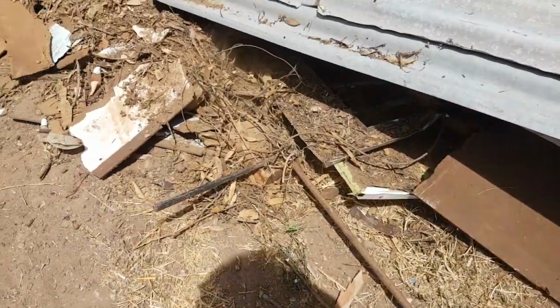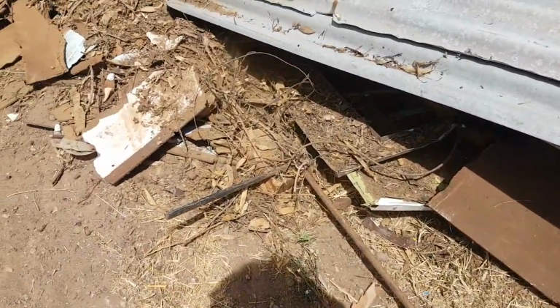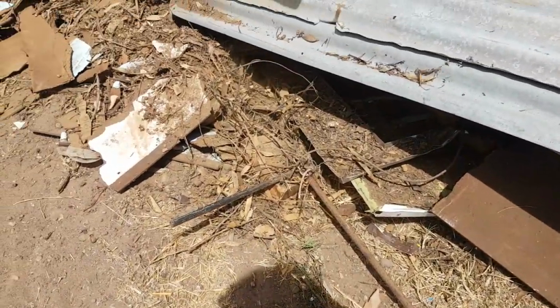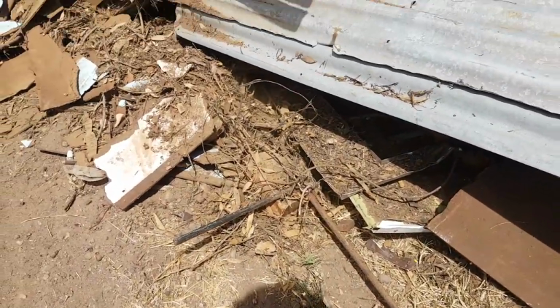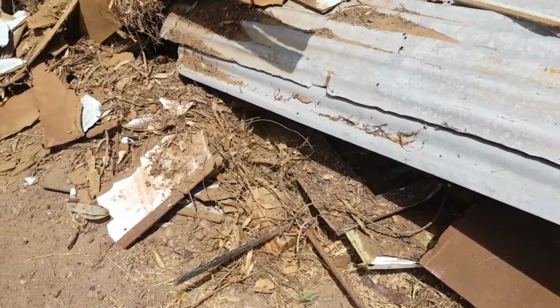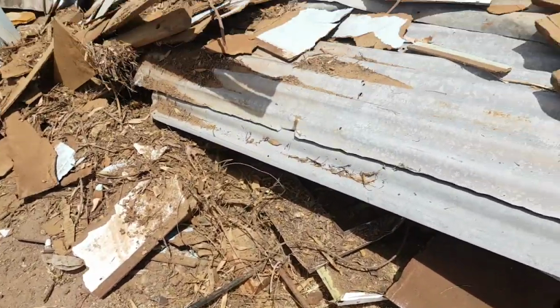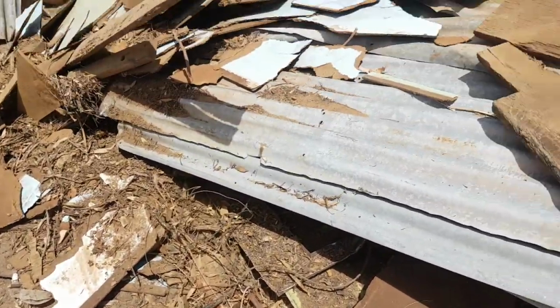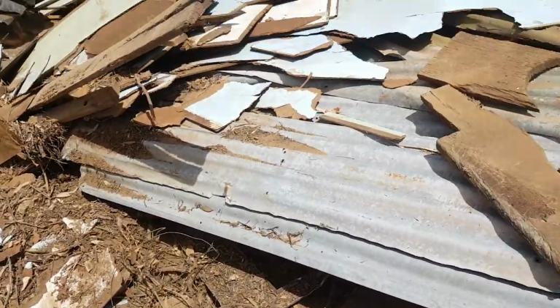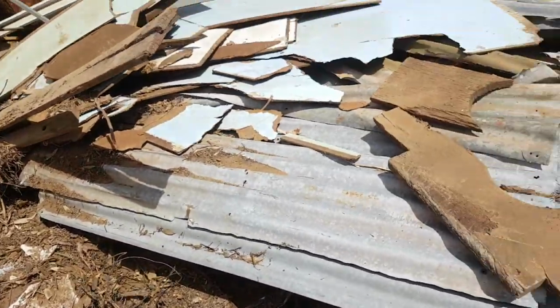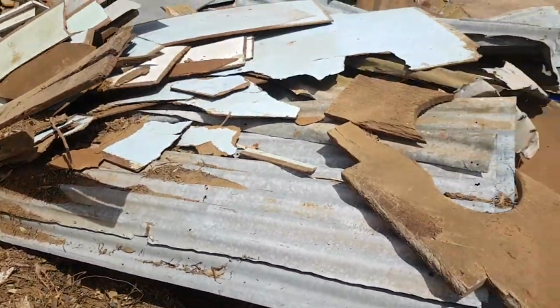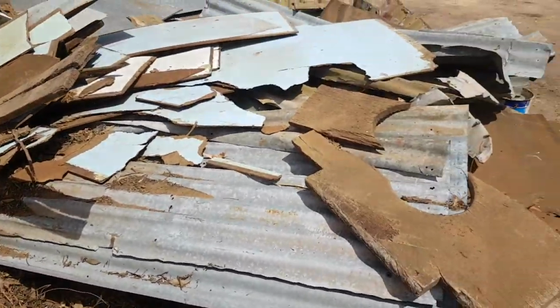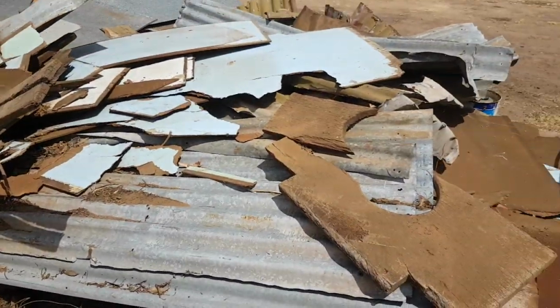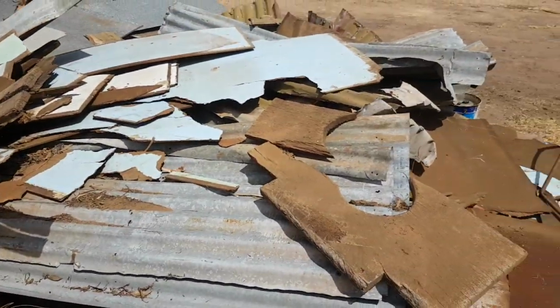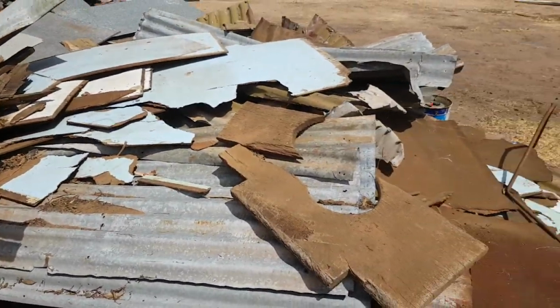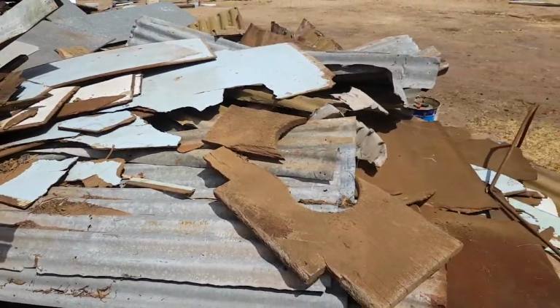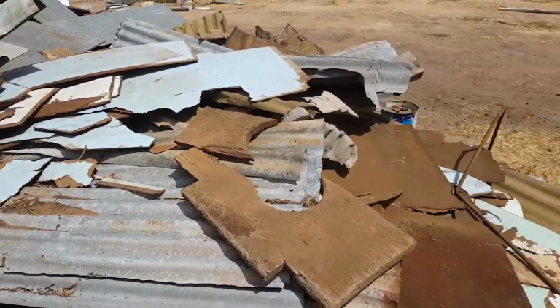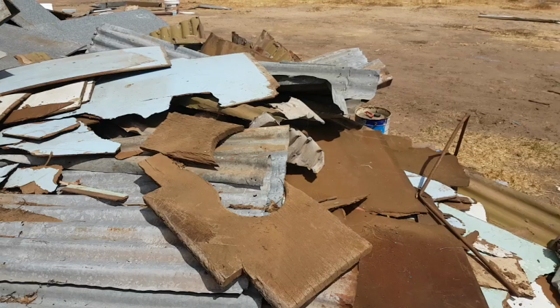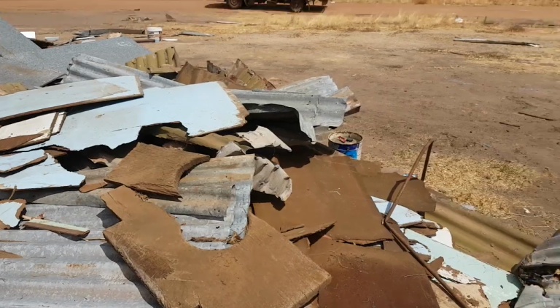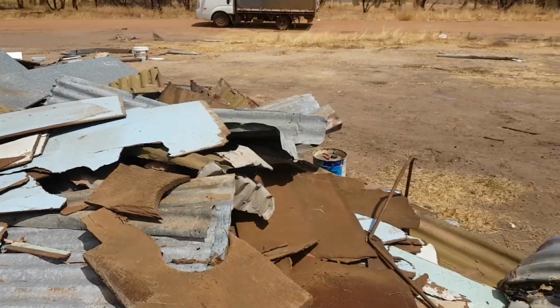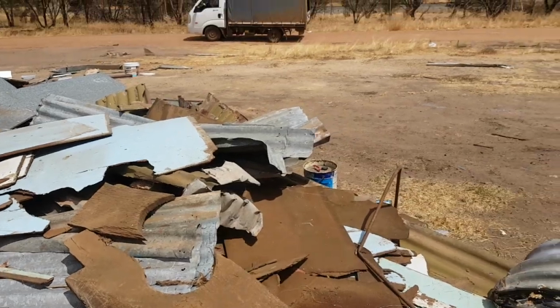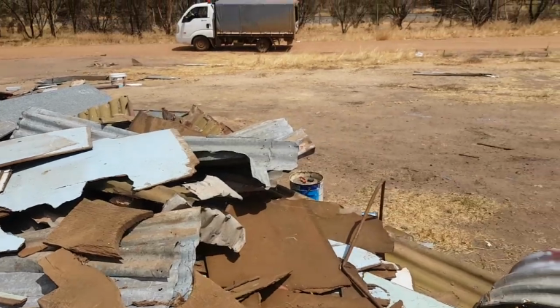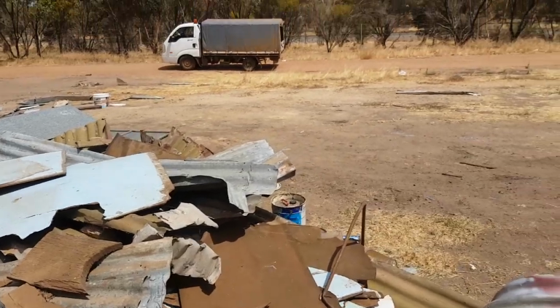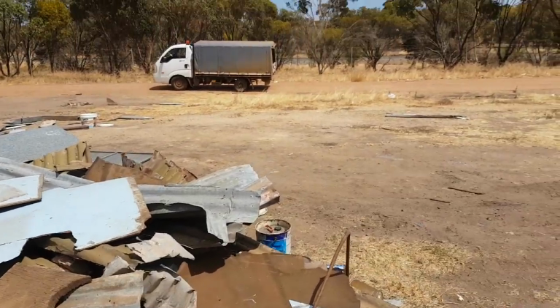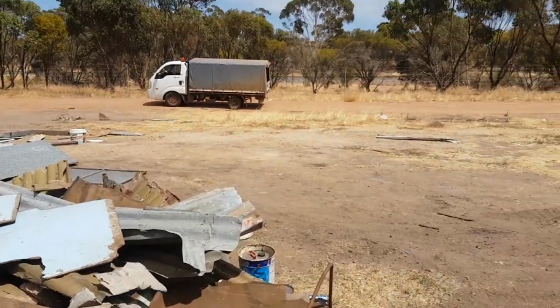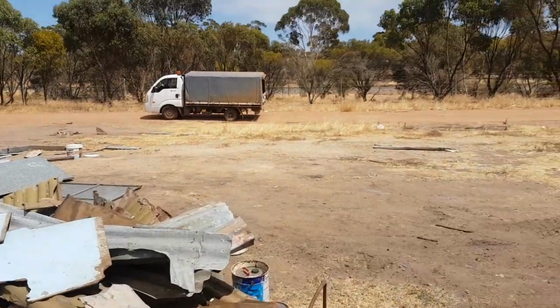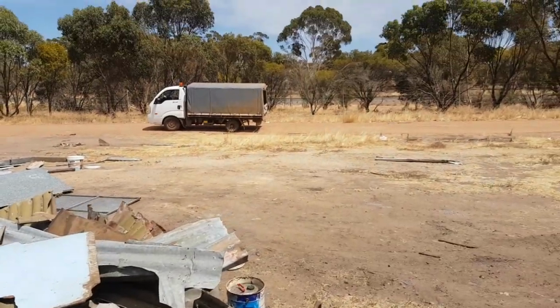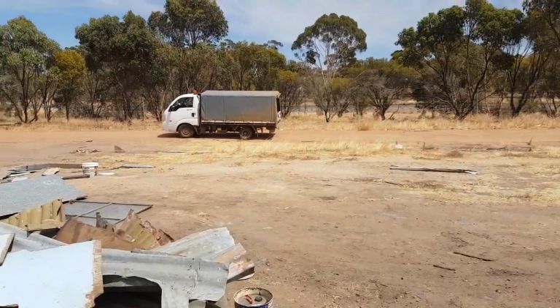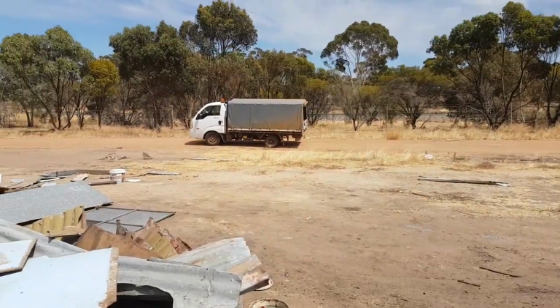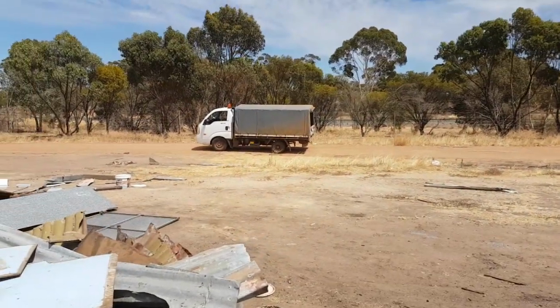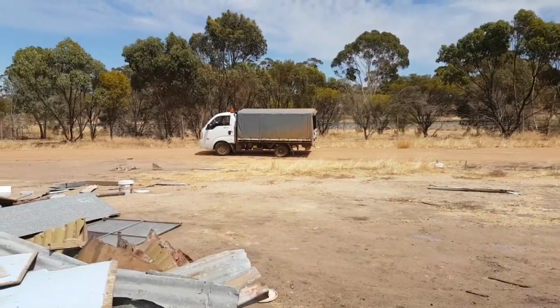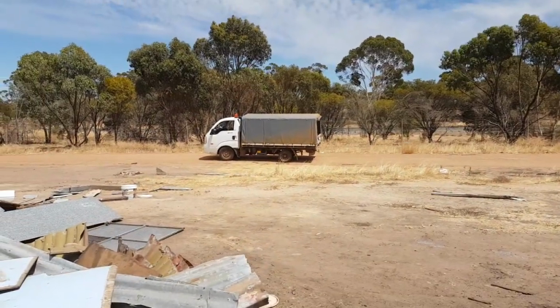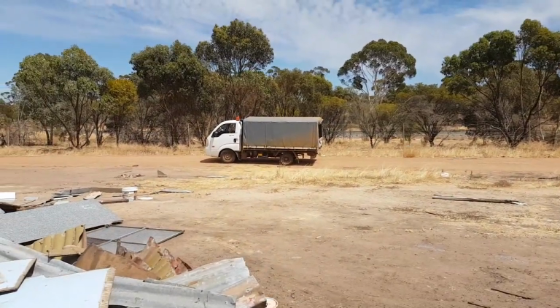Alright guys, thanks for watching. I'll go check this tin — there might be some nice copper under there. Alright, see you fellas.